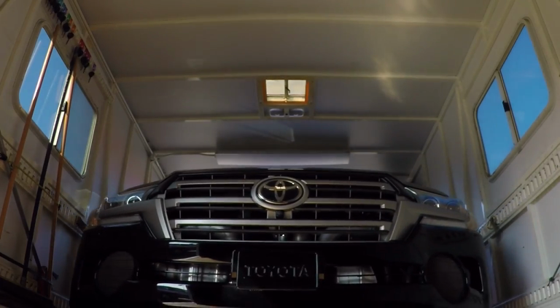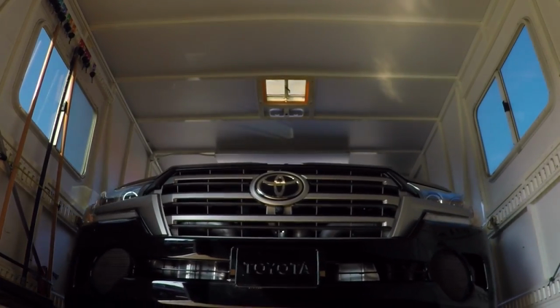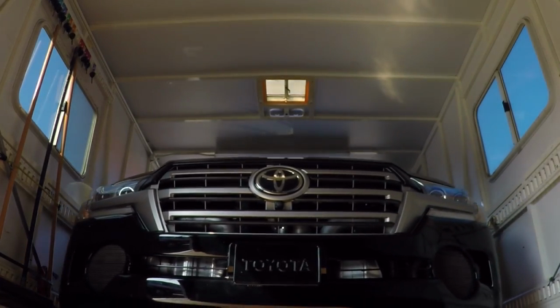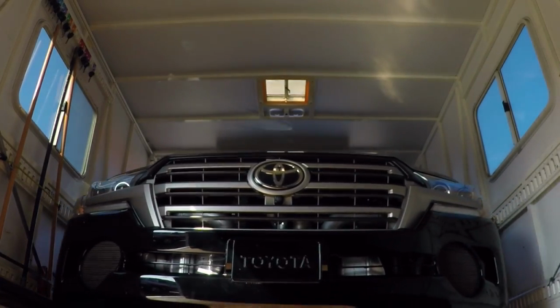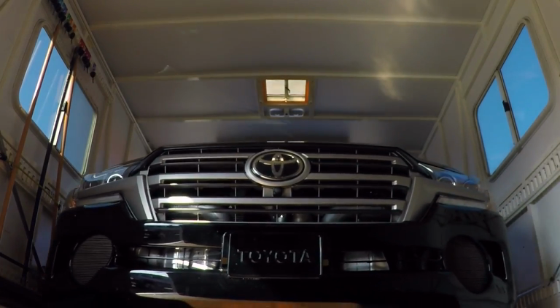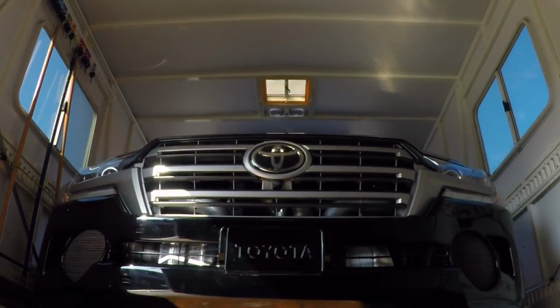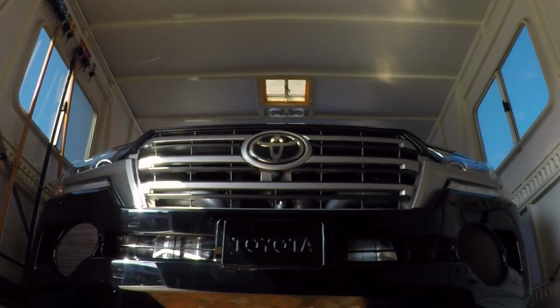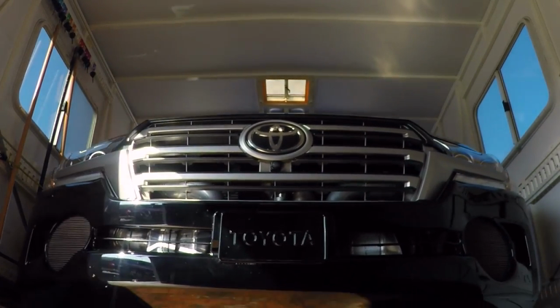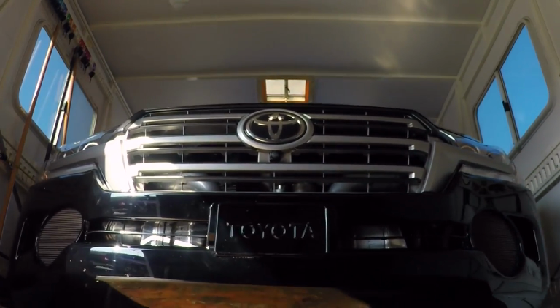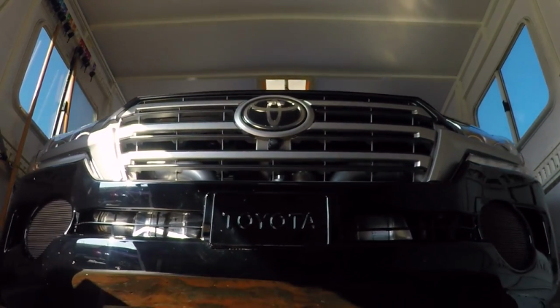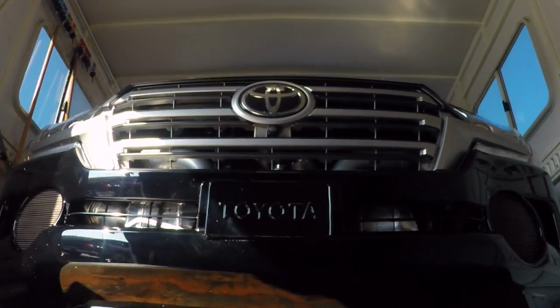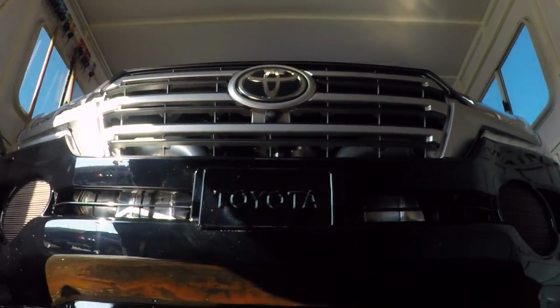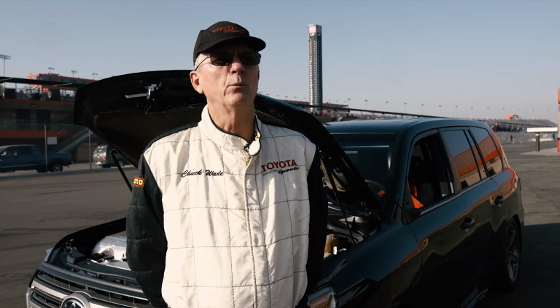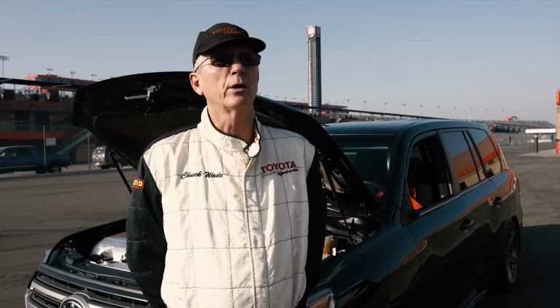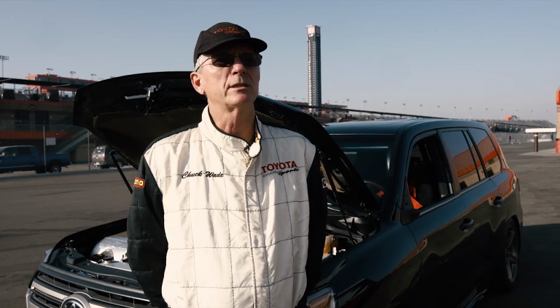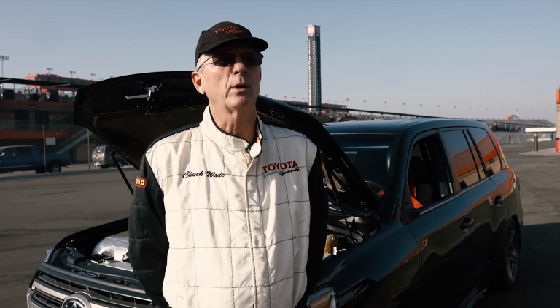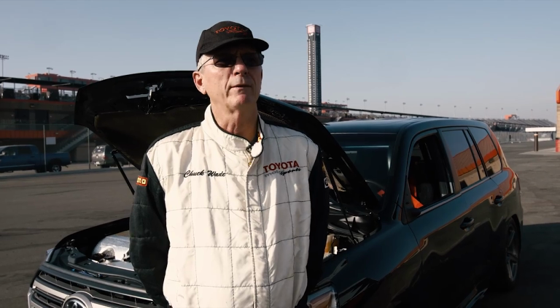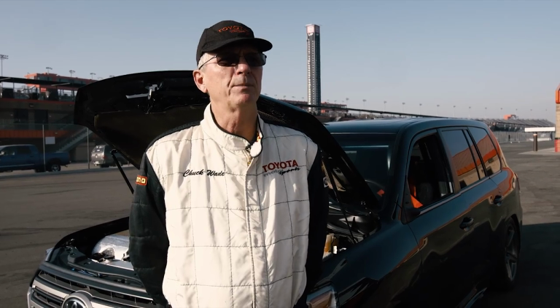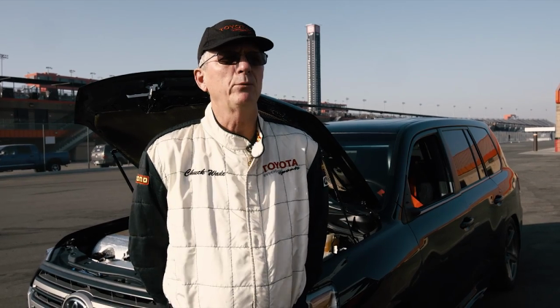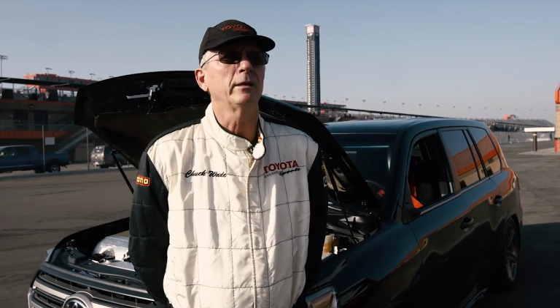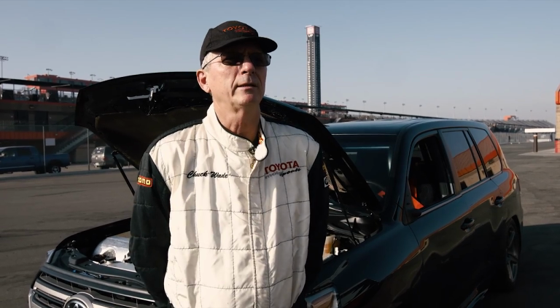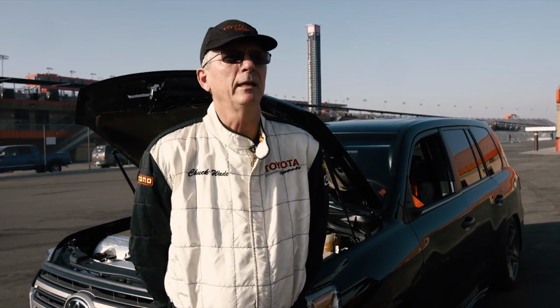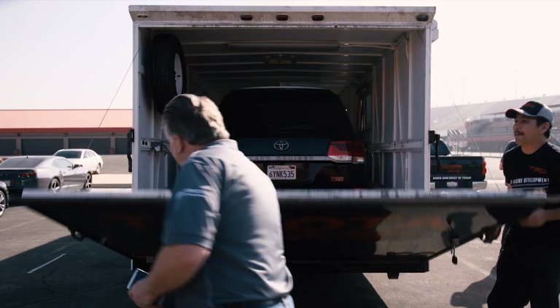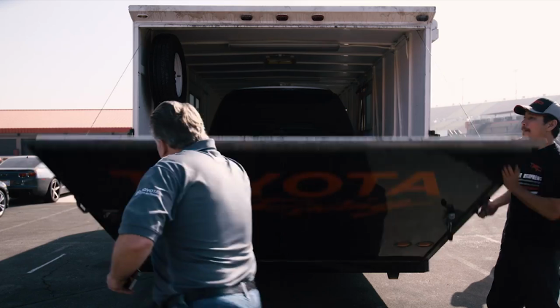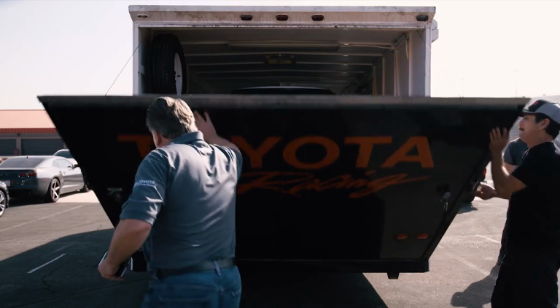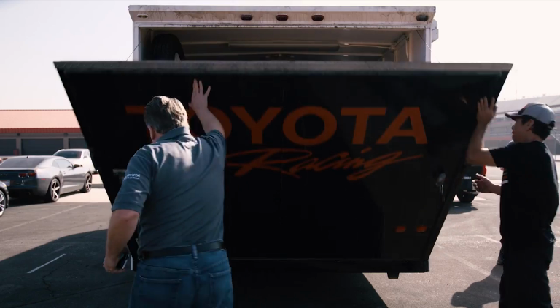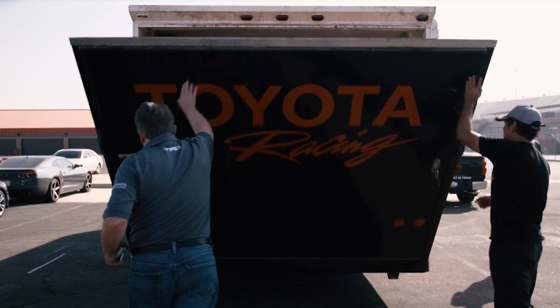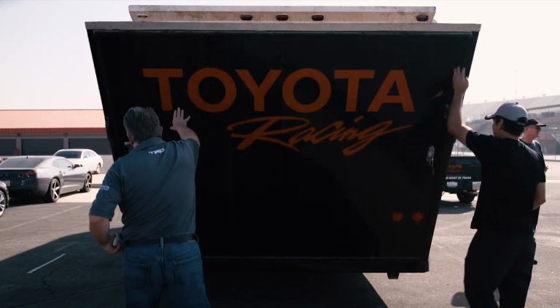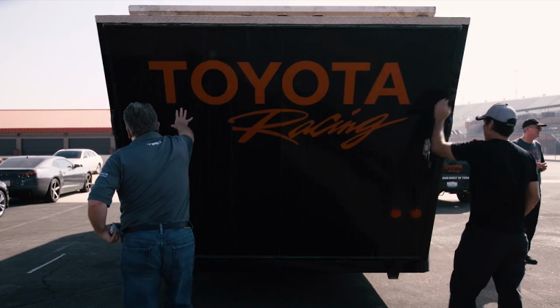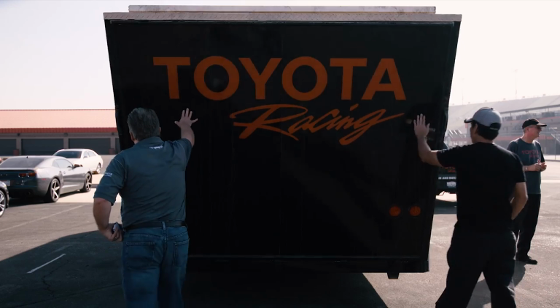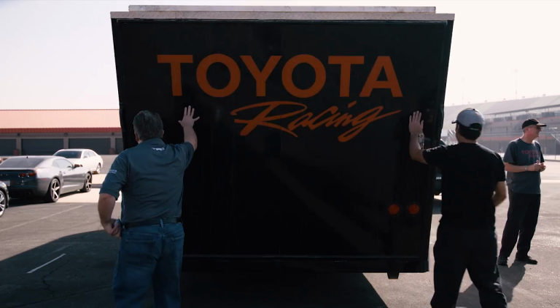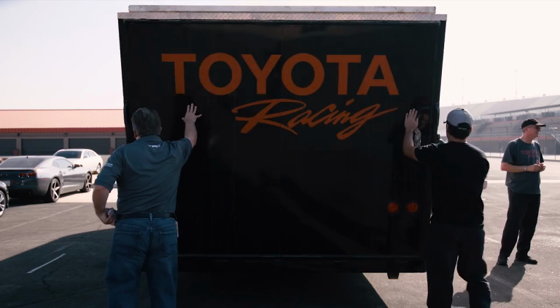We're going to have an actual pro driver instead of me, and we're going to see what kind of speed we can attain at a track that has a little more straightaway.